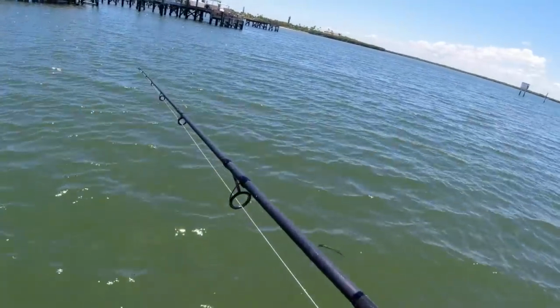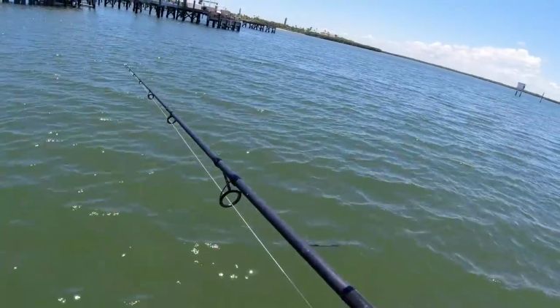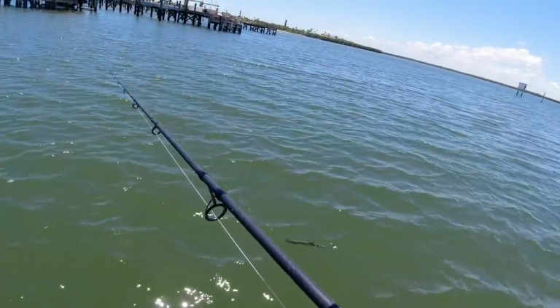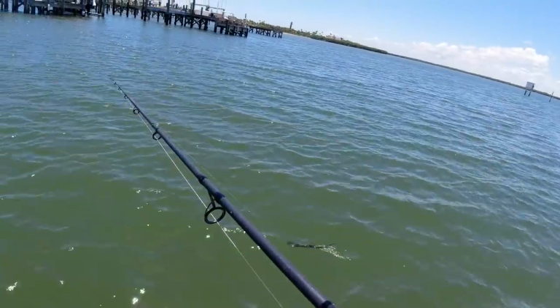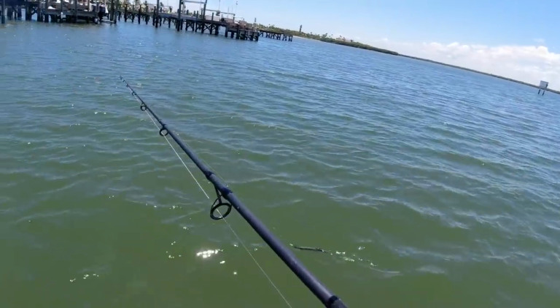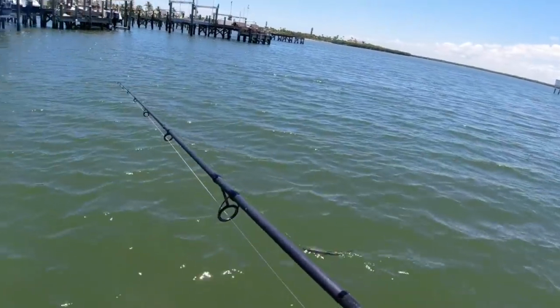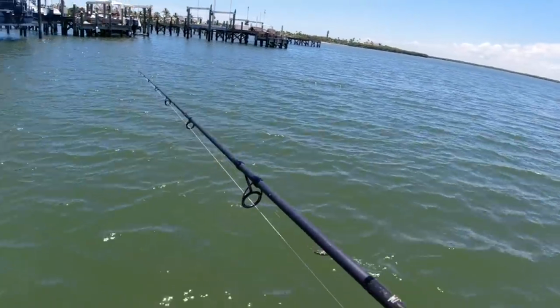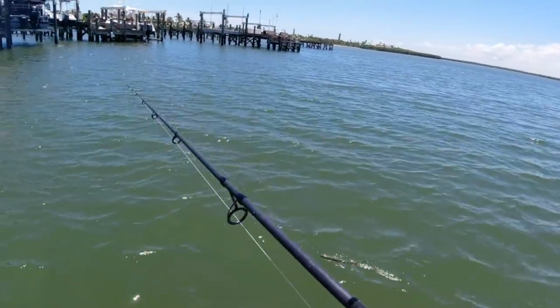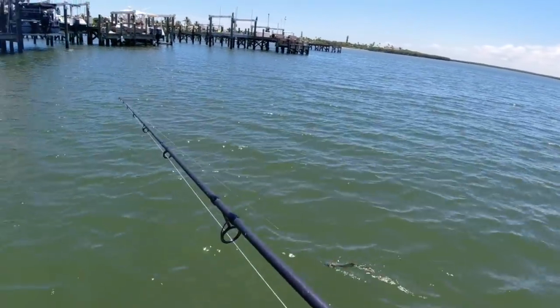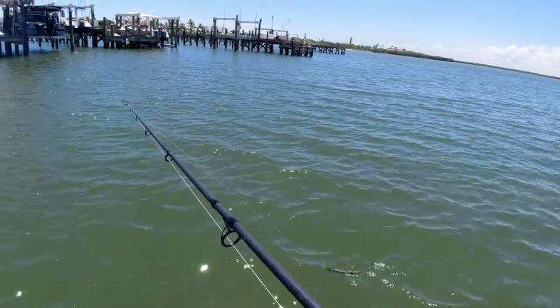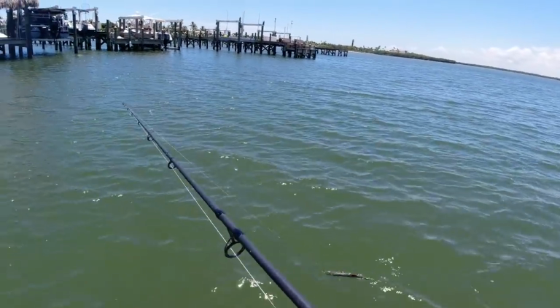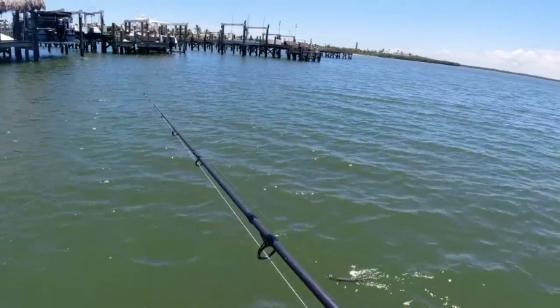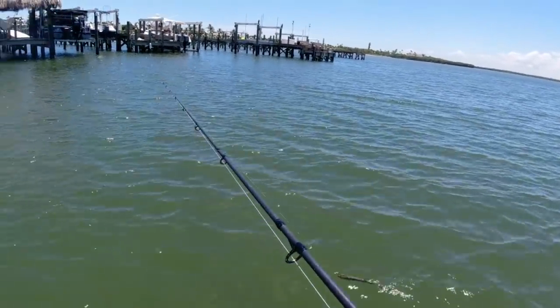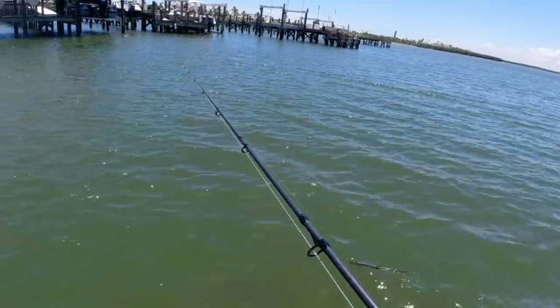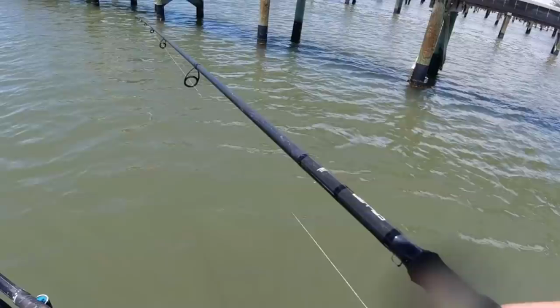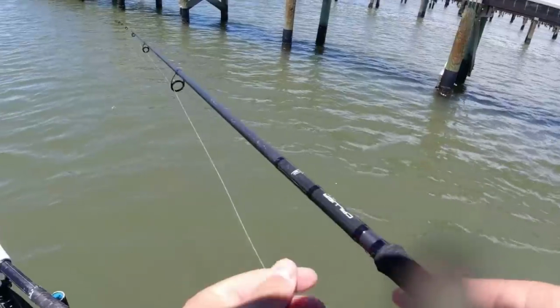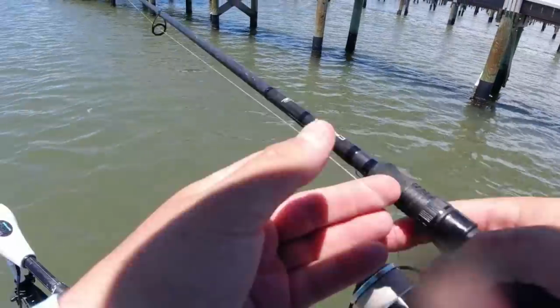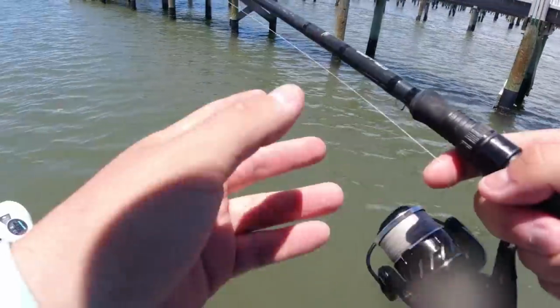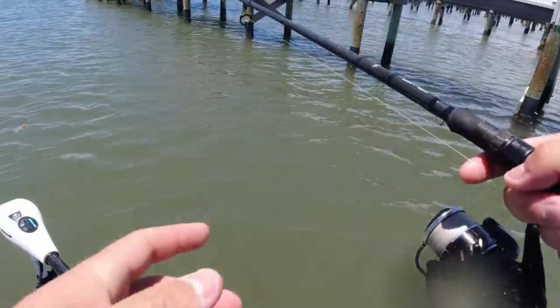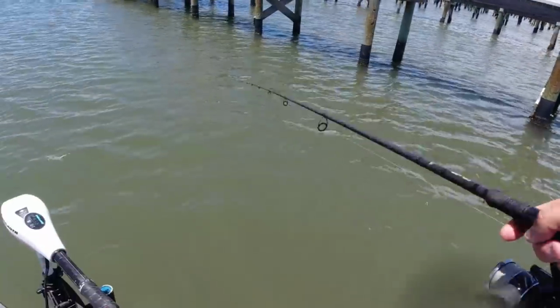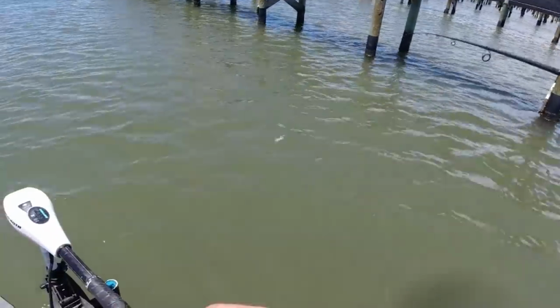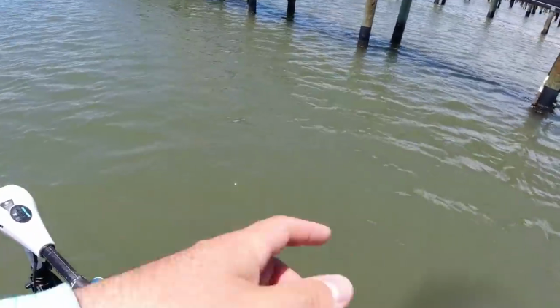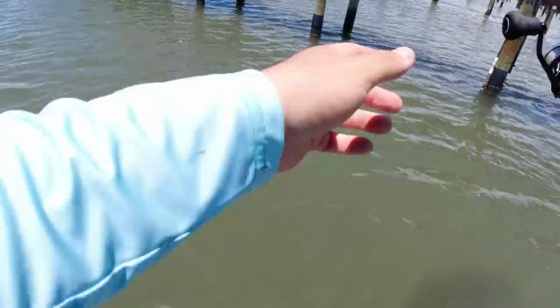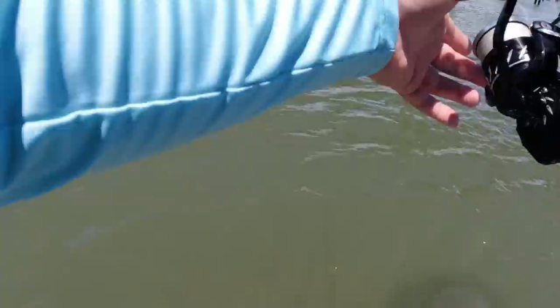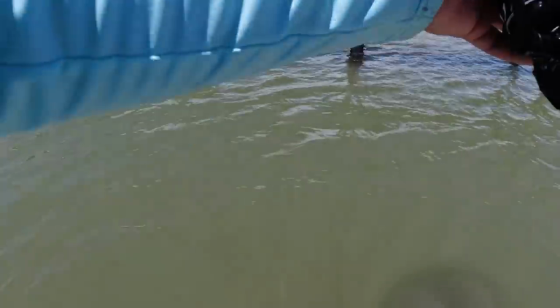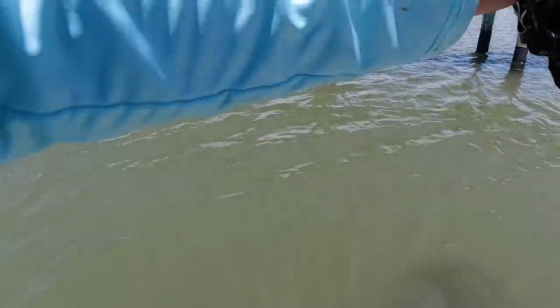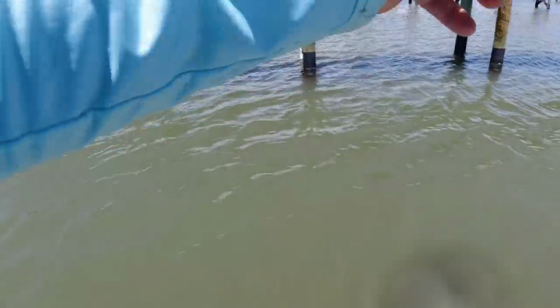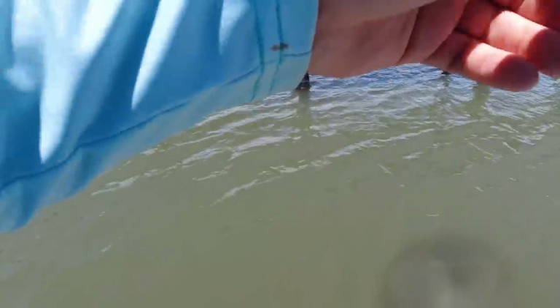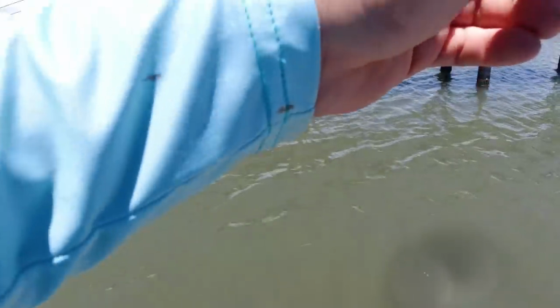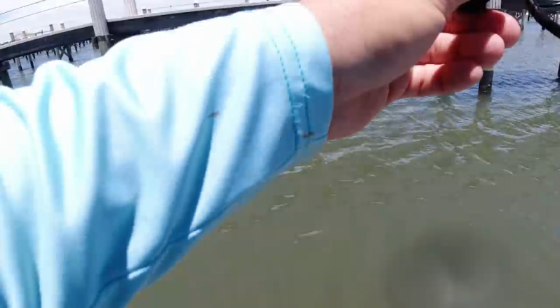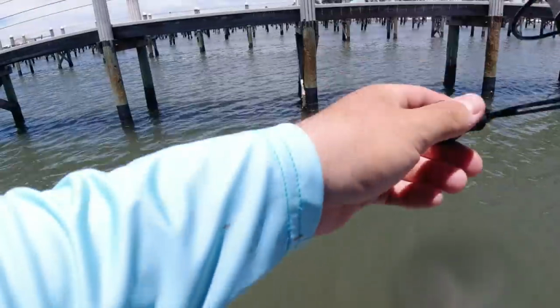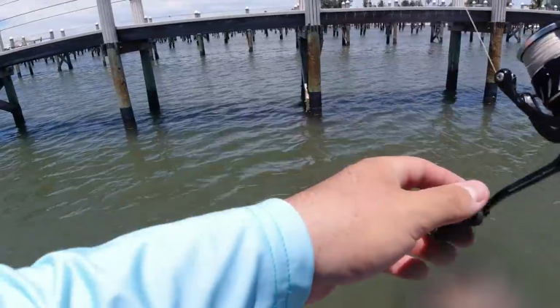Got another bait here, hopefully we'll get another fish. I see myself a sheepshead.